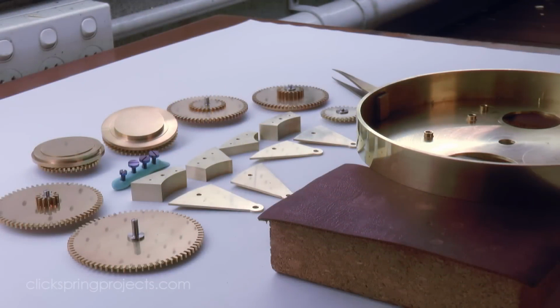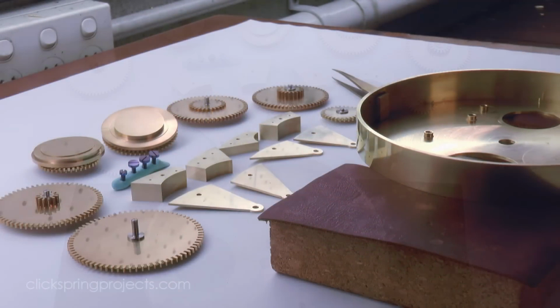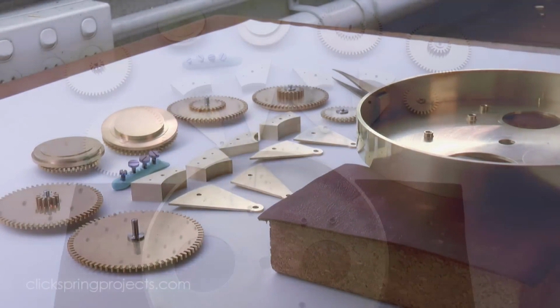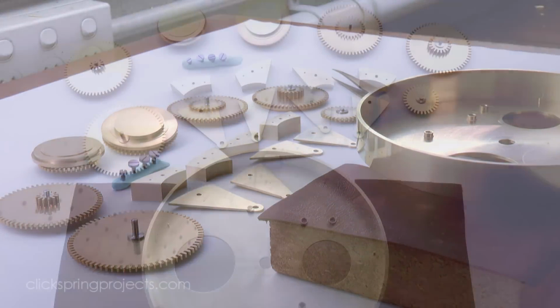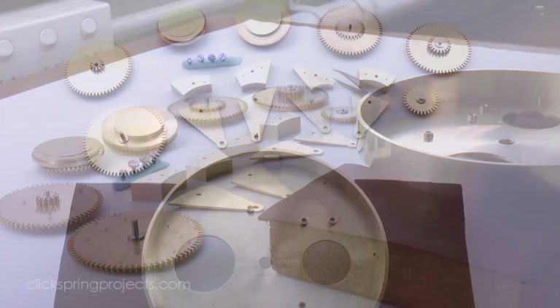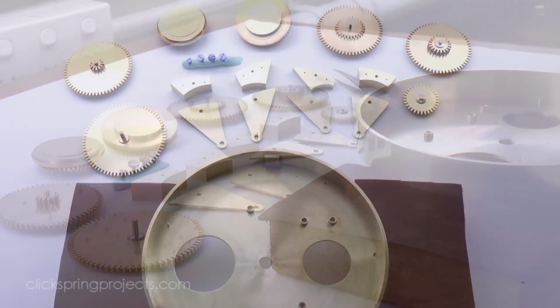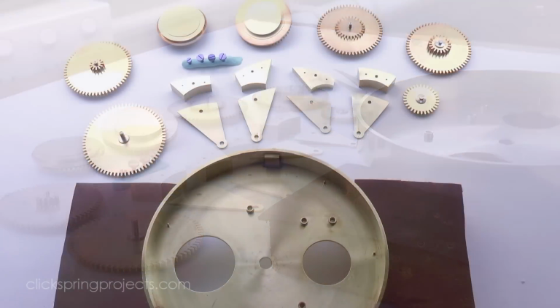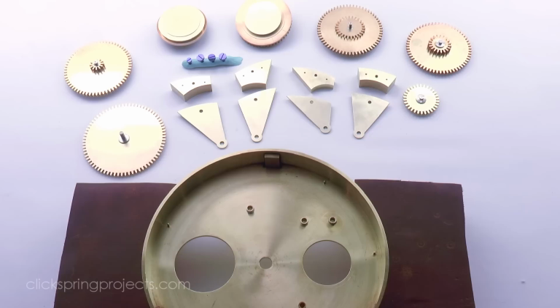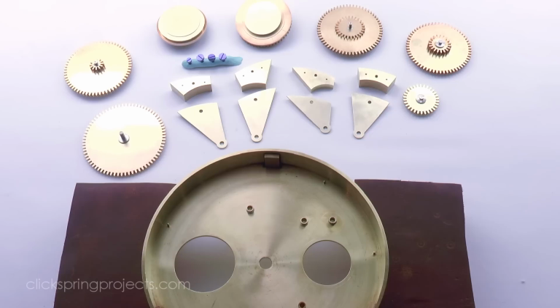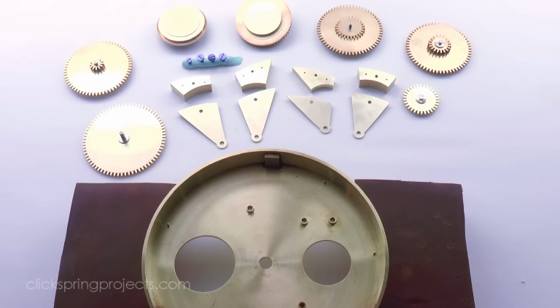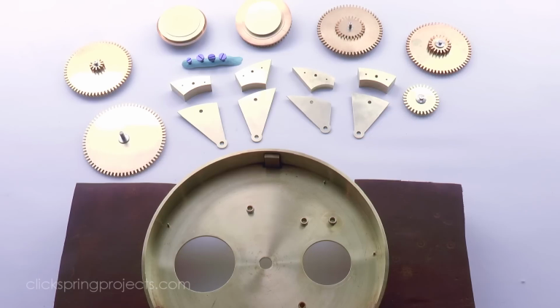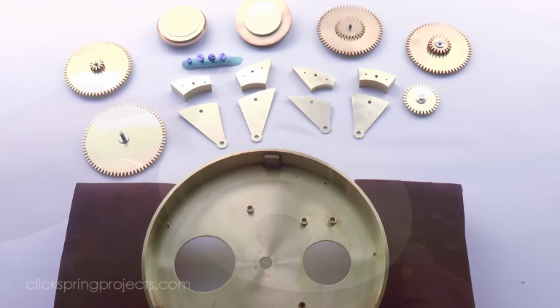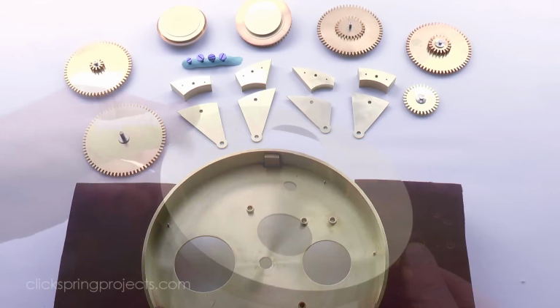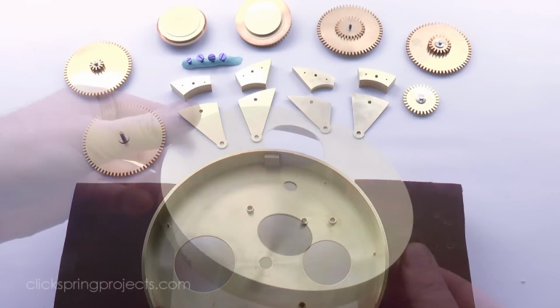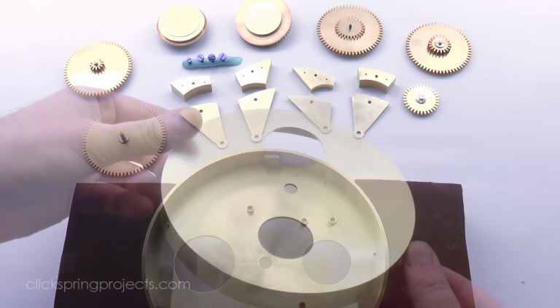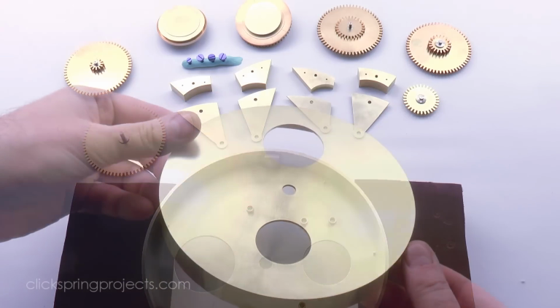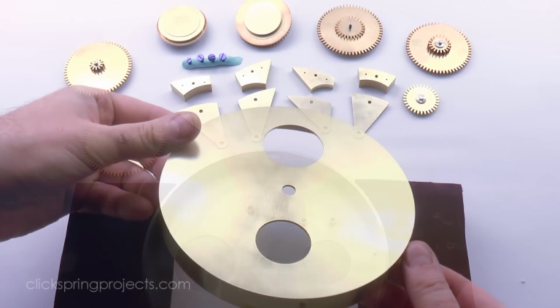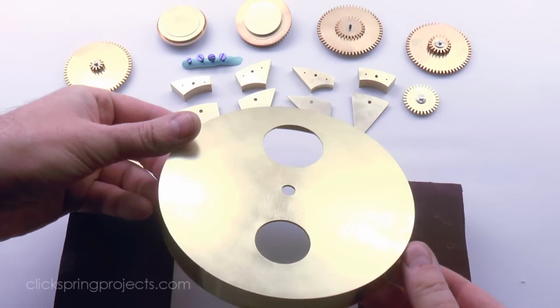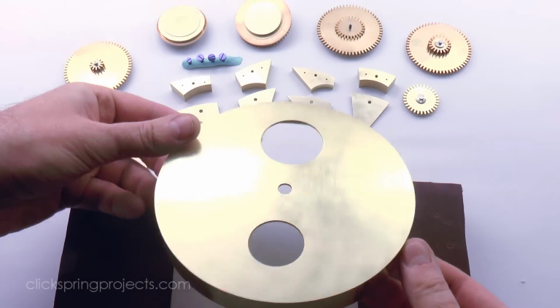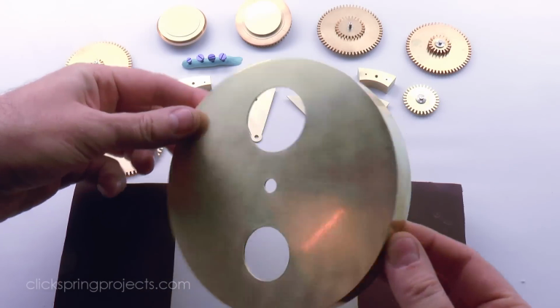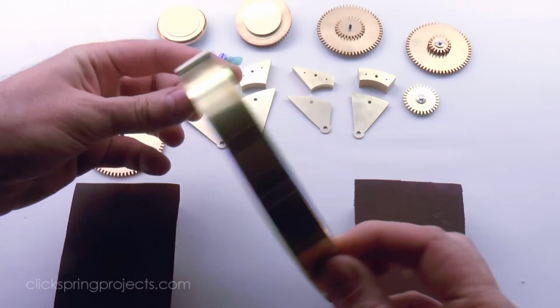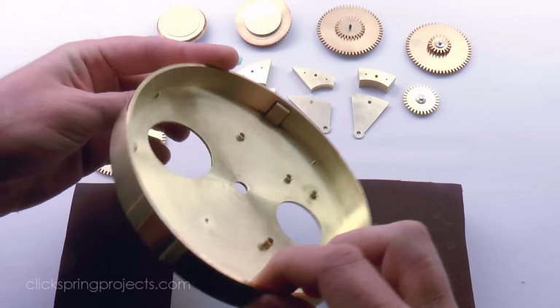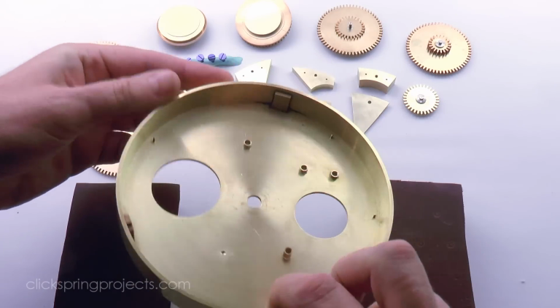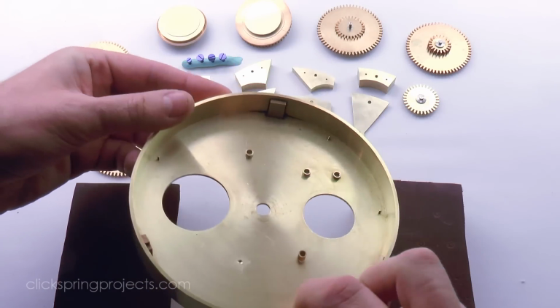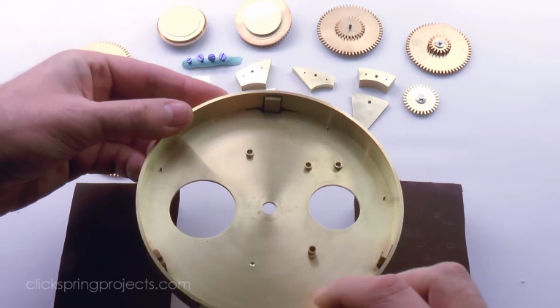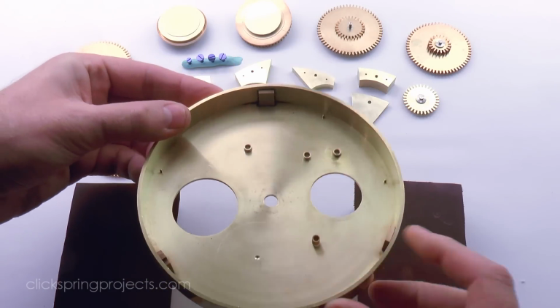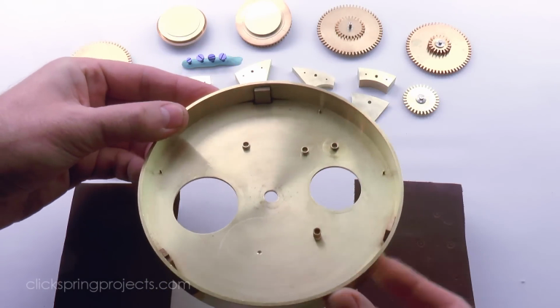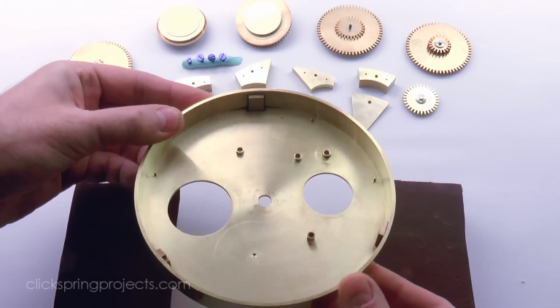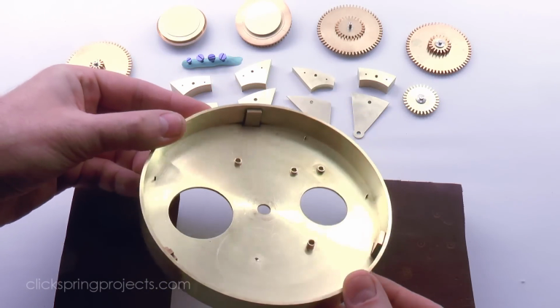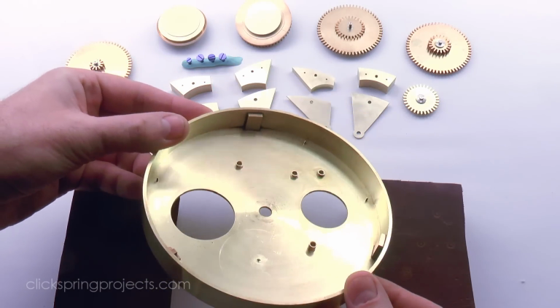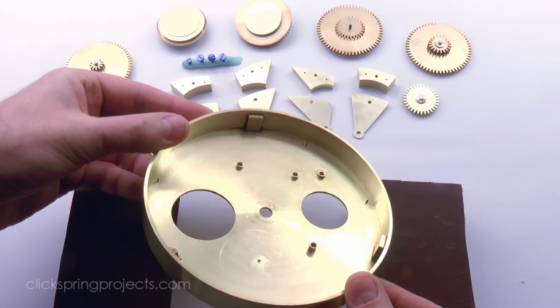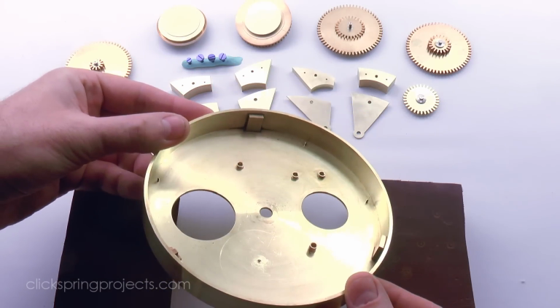With the wheel assemblies again lightly tacked together, it's time for that all-important test fit.